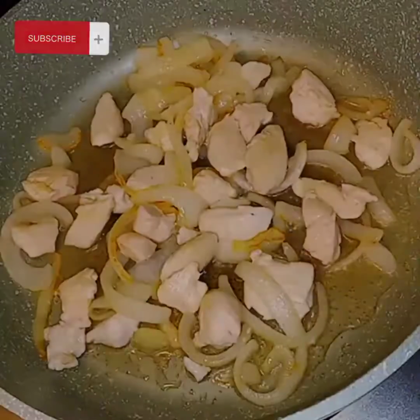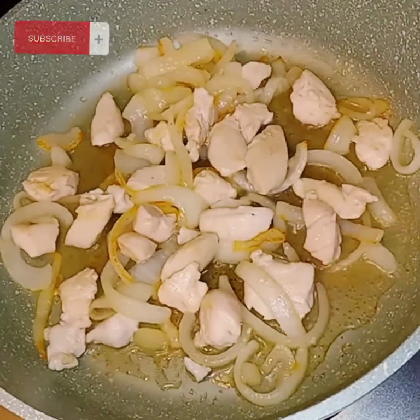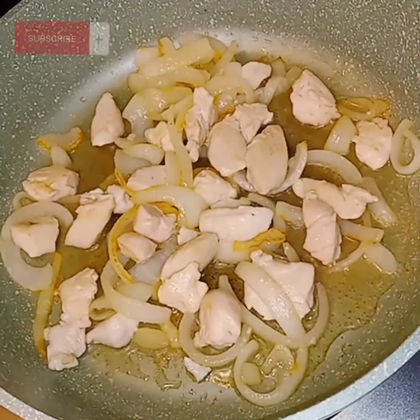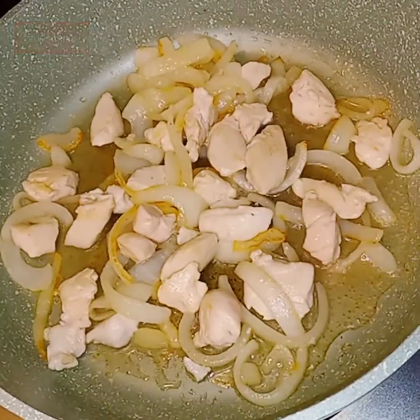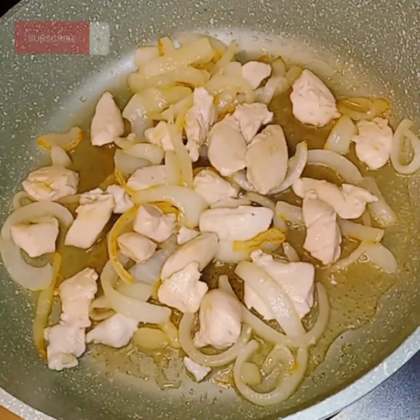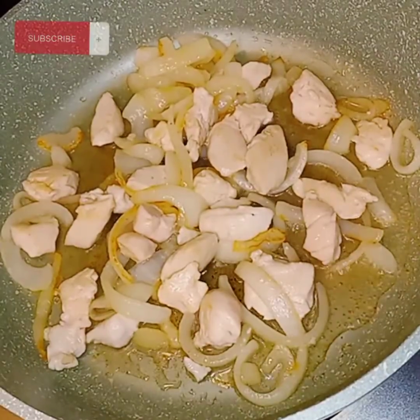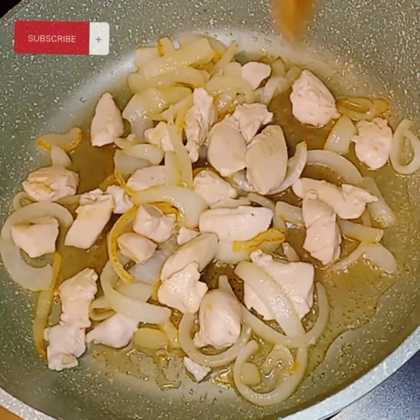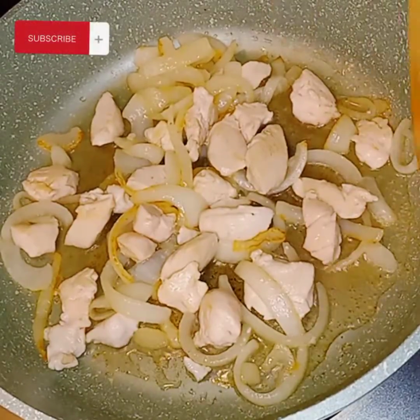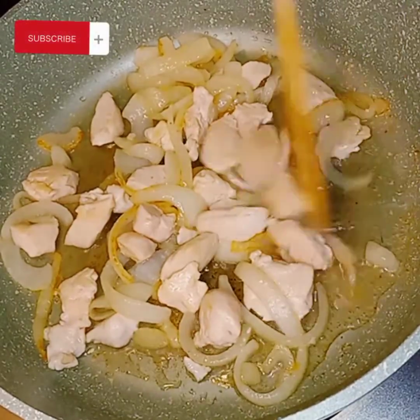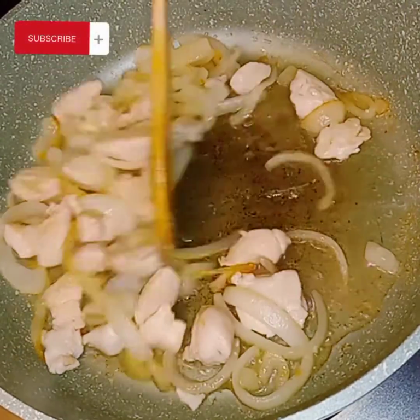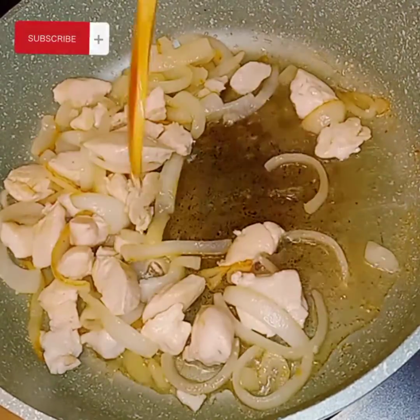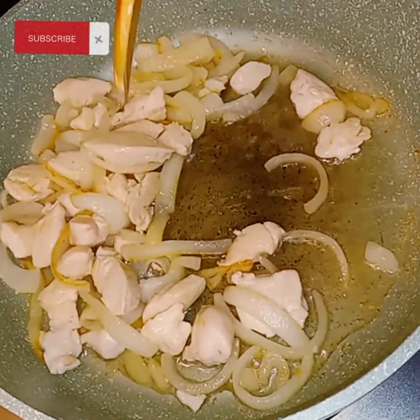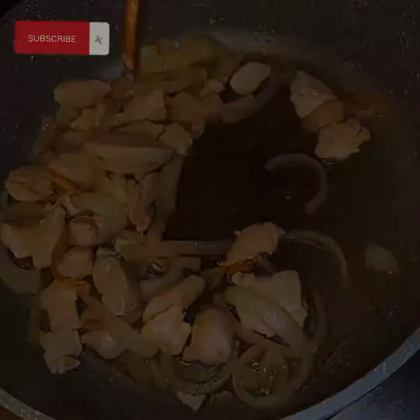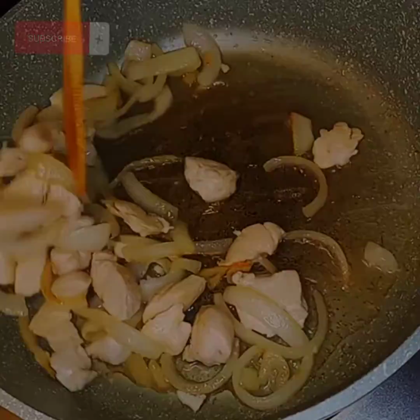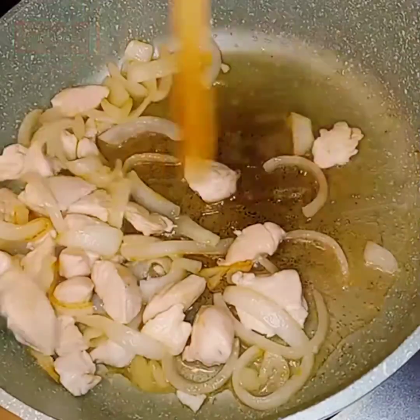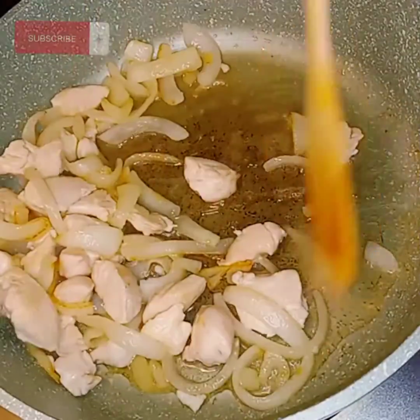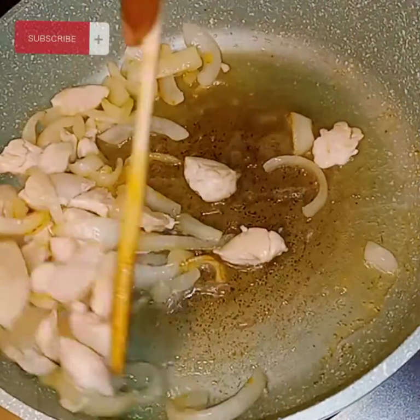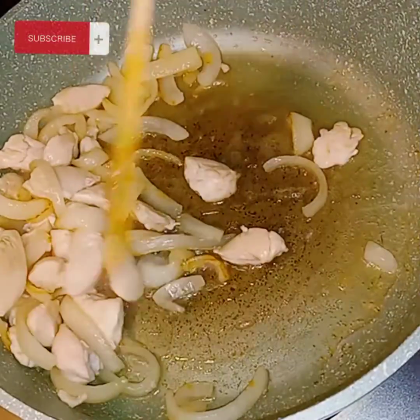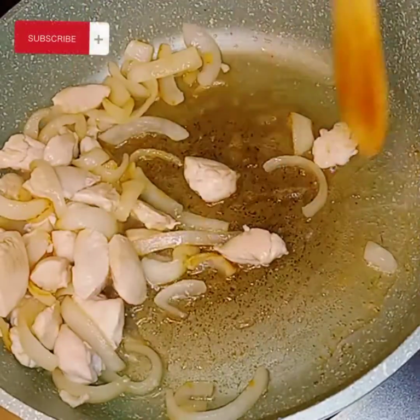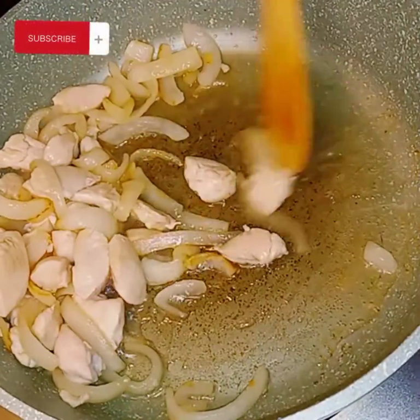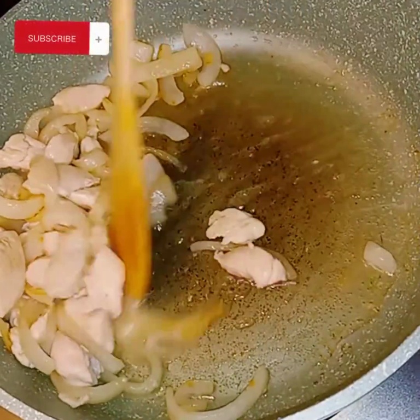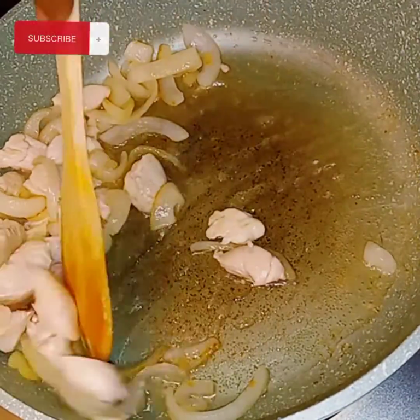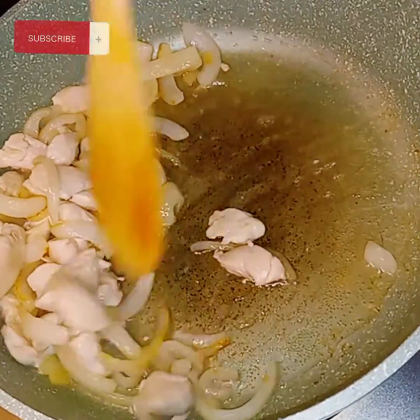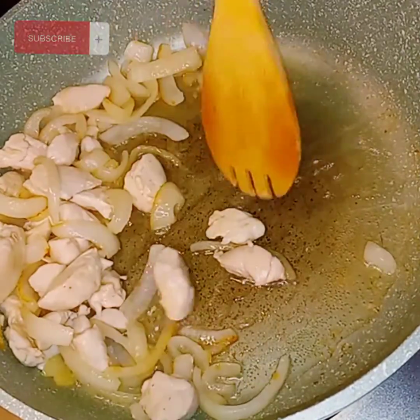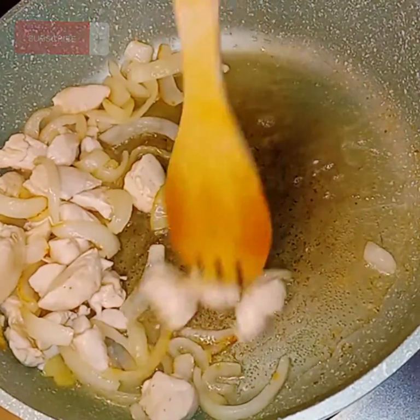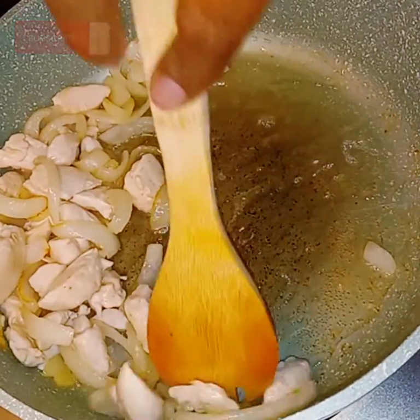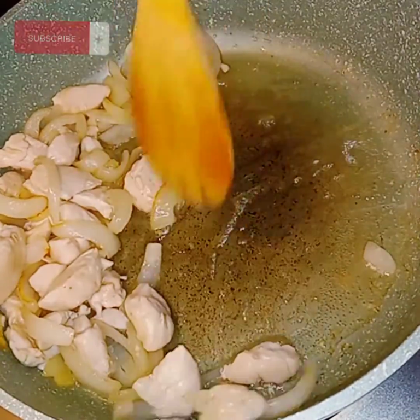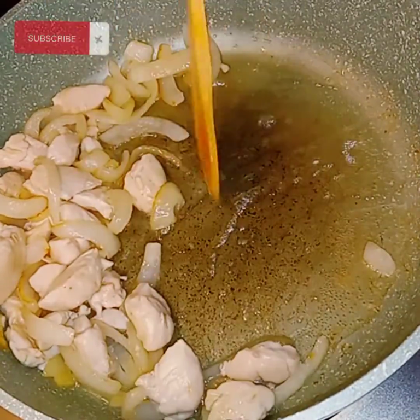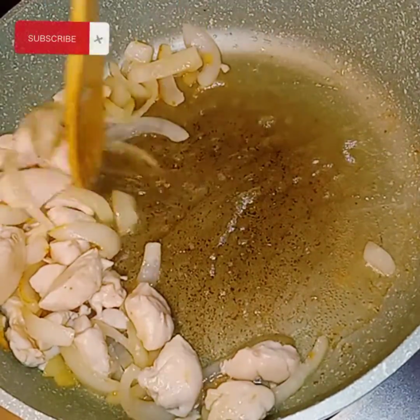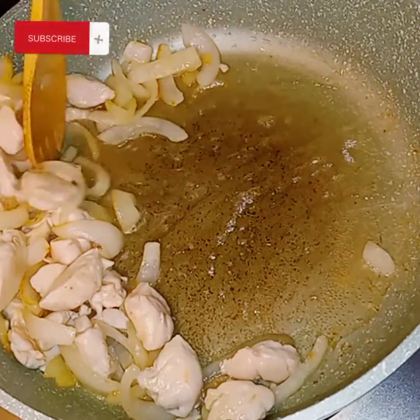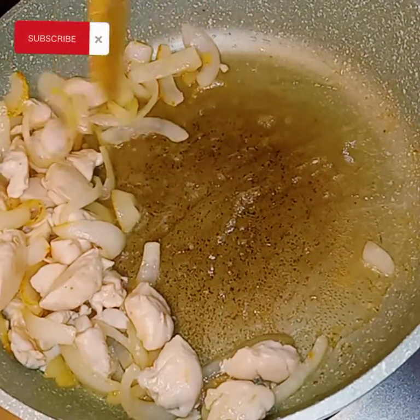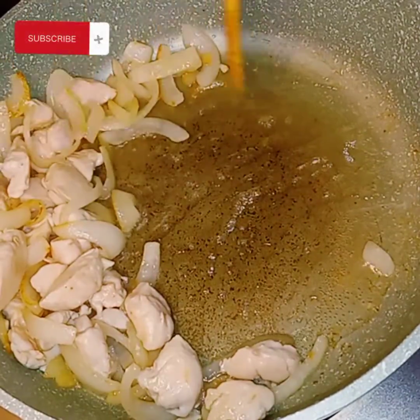All right, absolutely perfect. Look at them, you guys — they are done. The onions are perfect. So now I'm going to make some space for my rice.